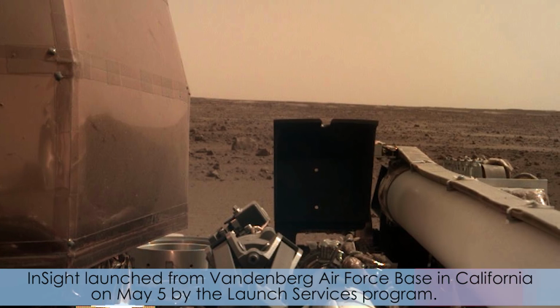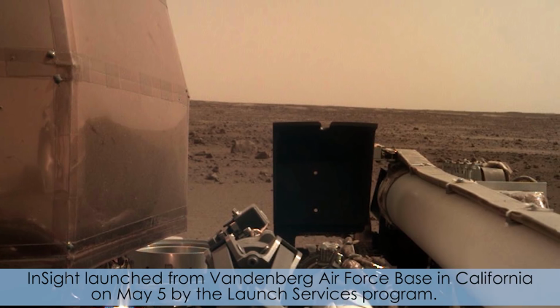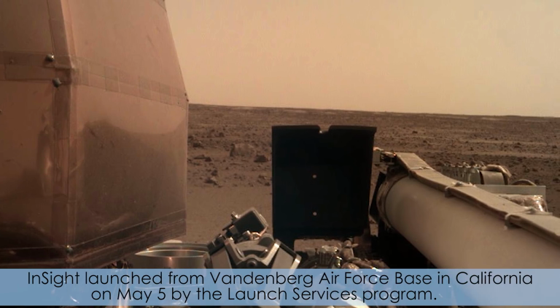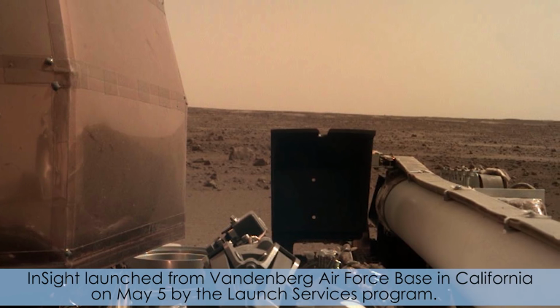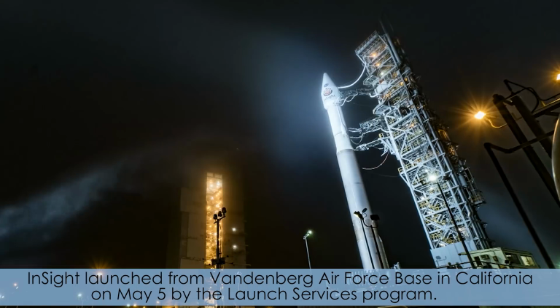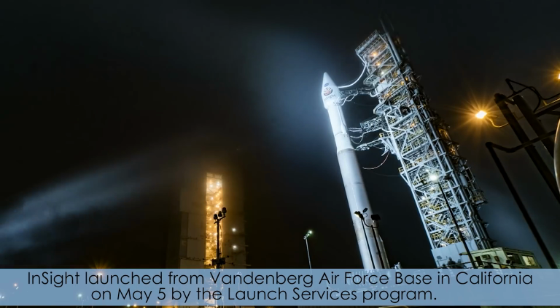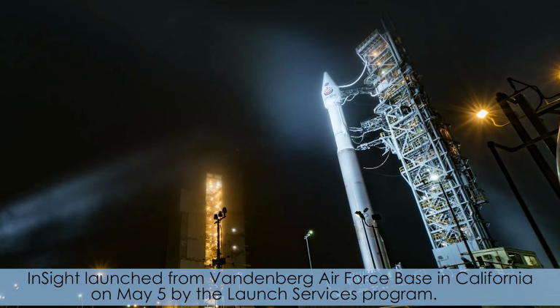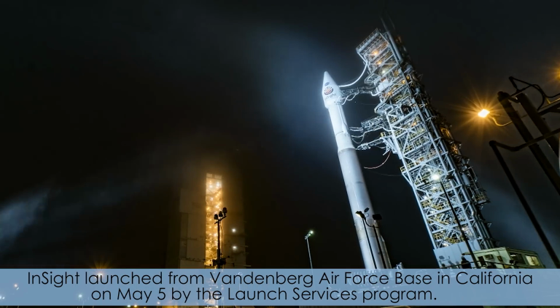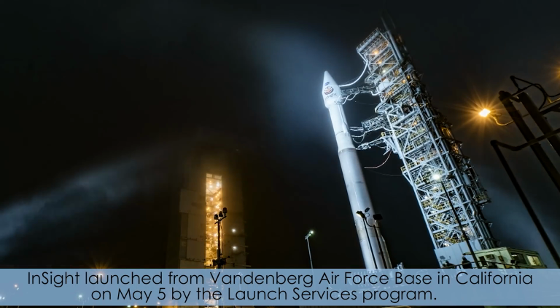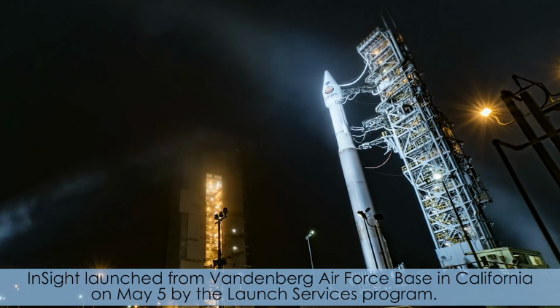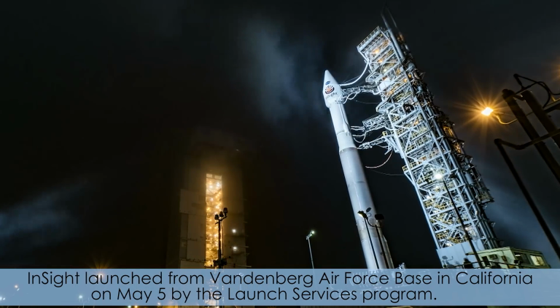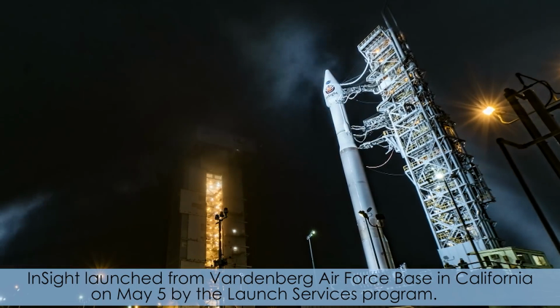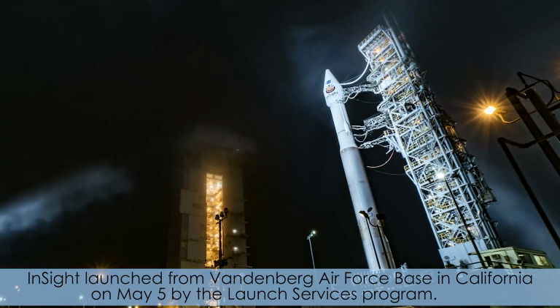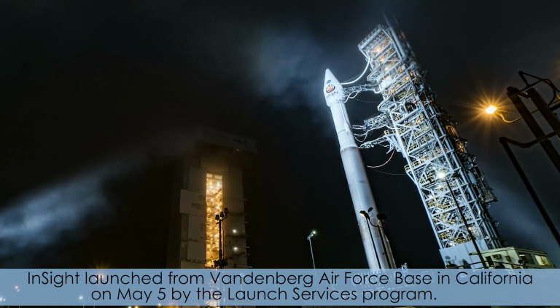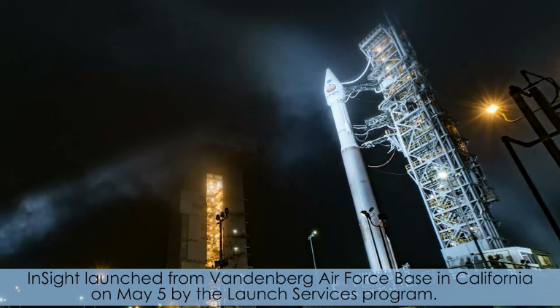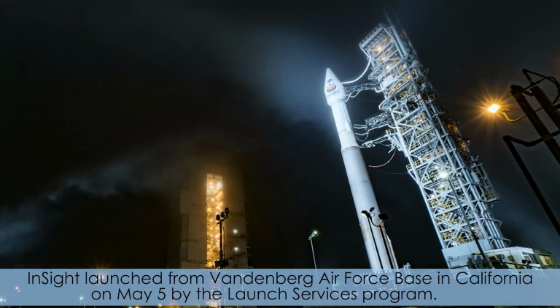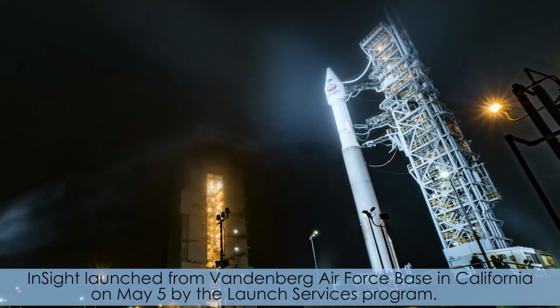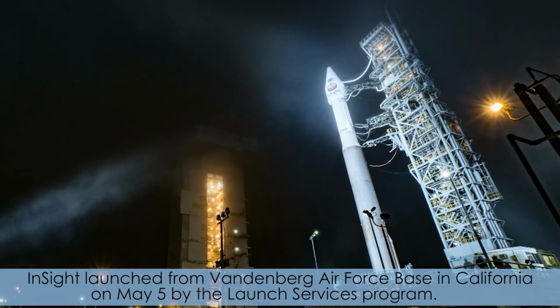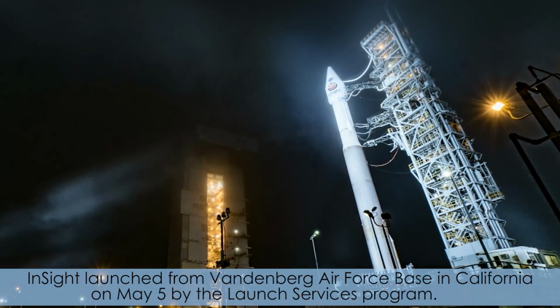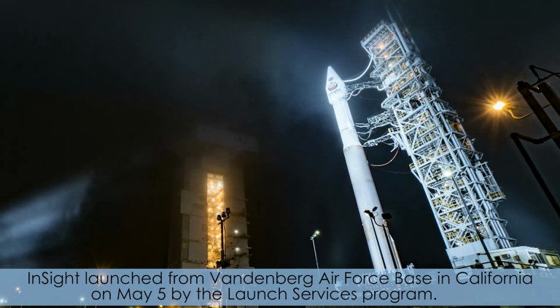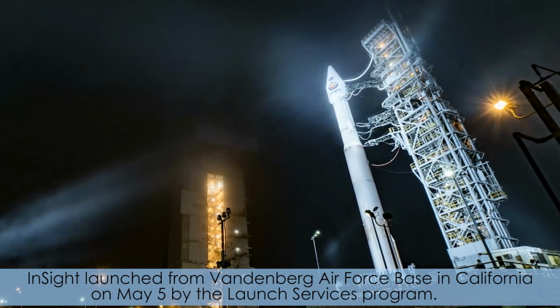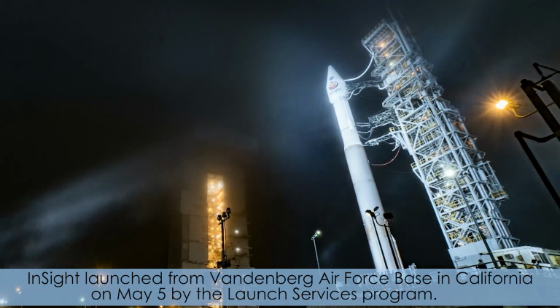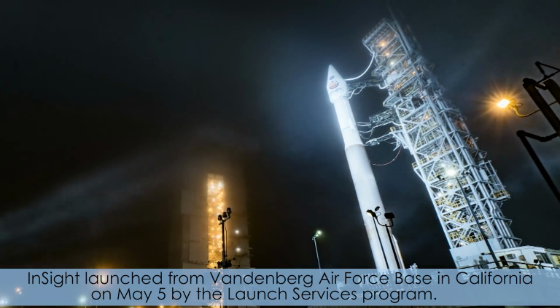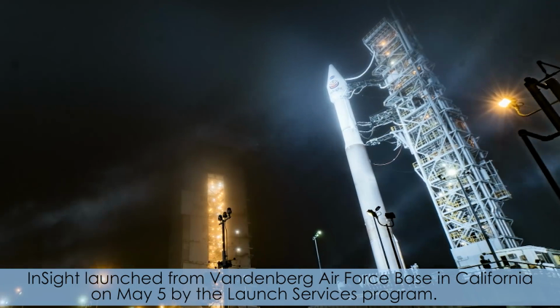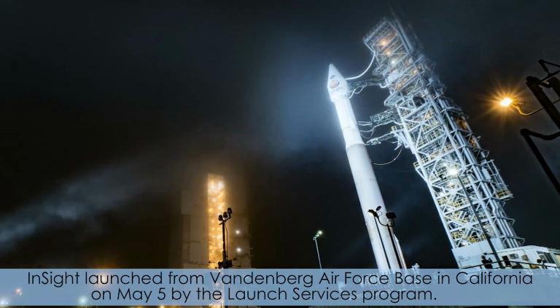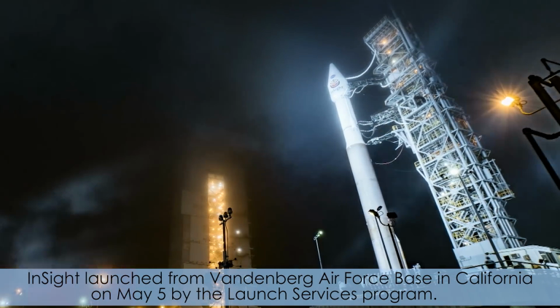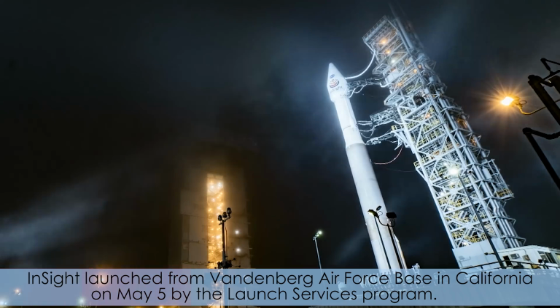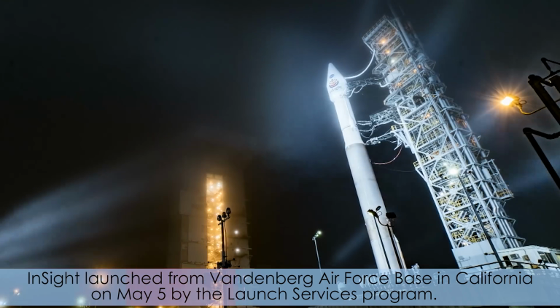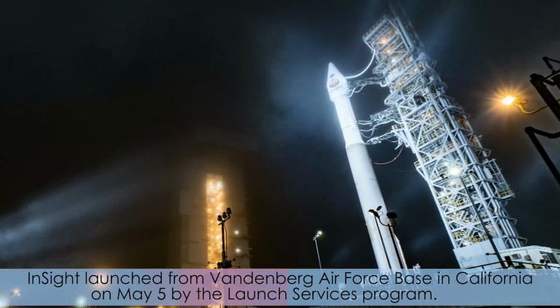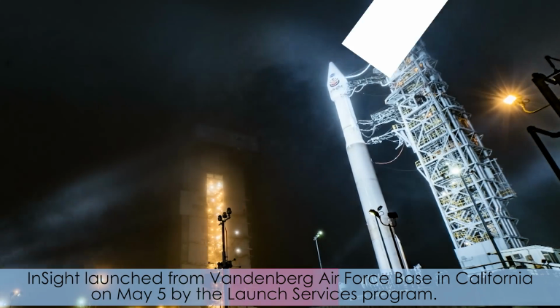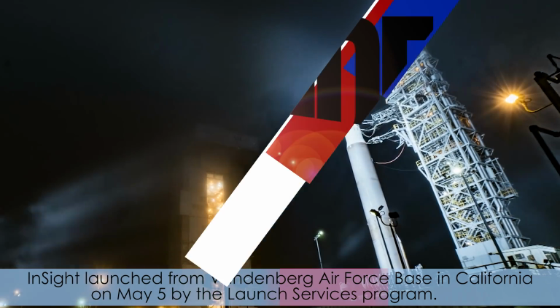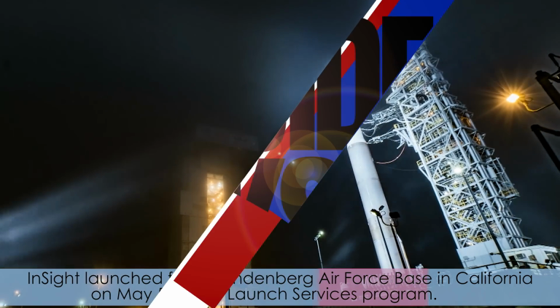InSight launched from Vandenberg Air Force Base in California on May 5 by the Launch Services Program.